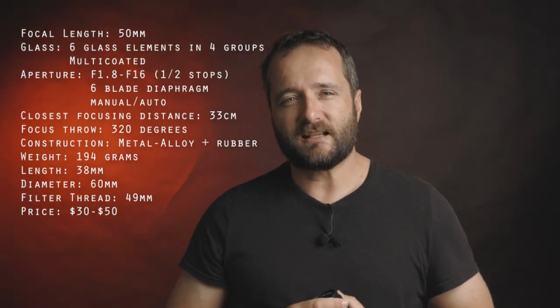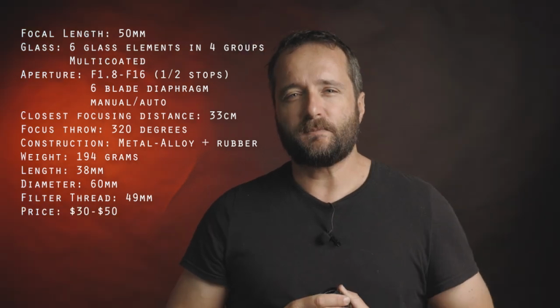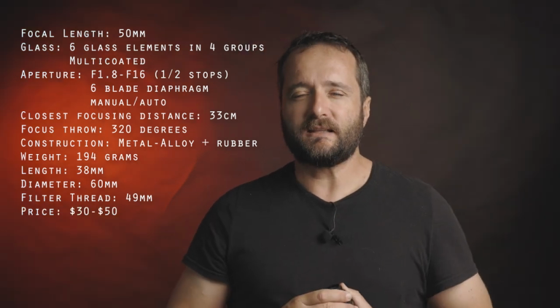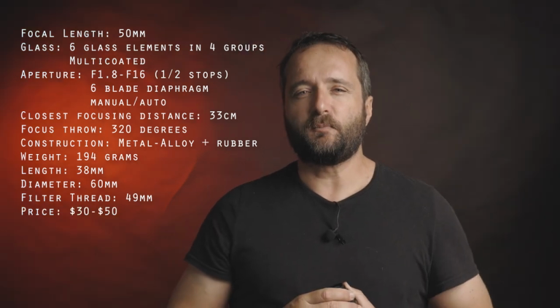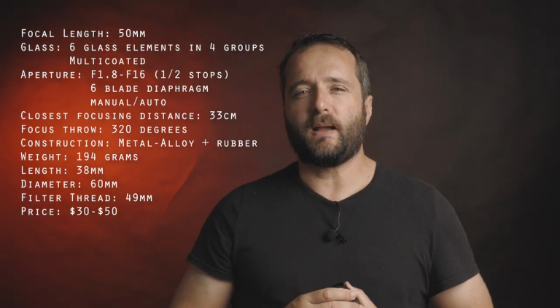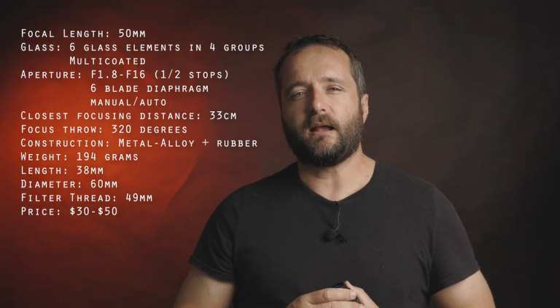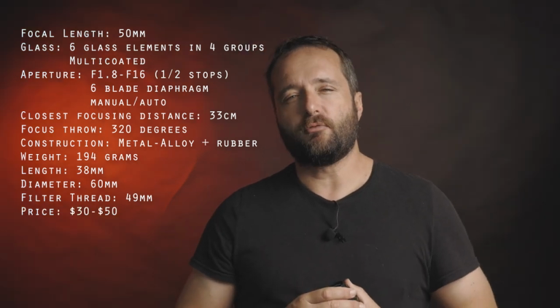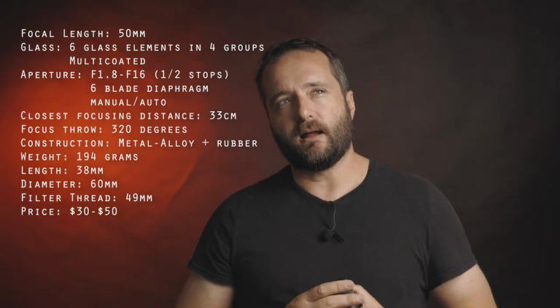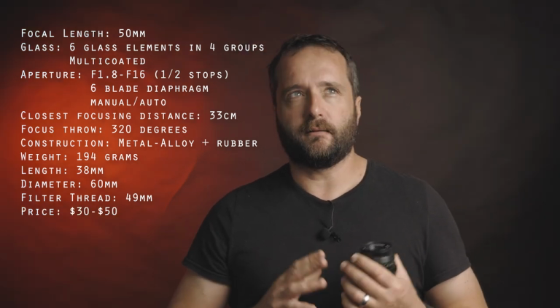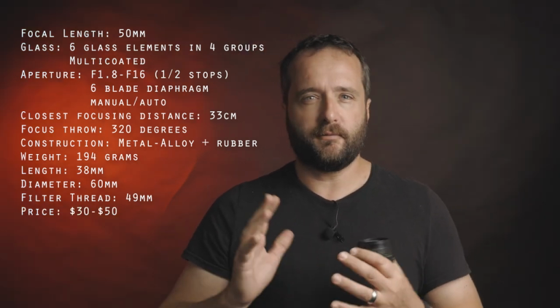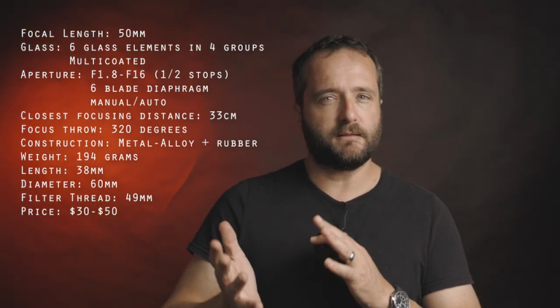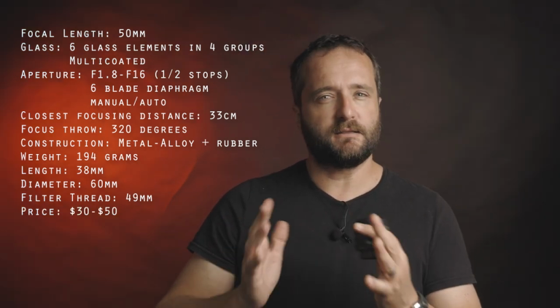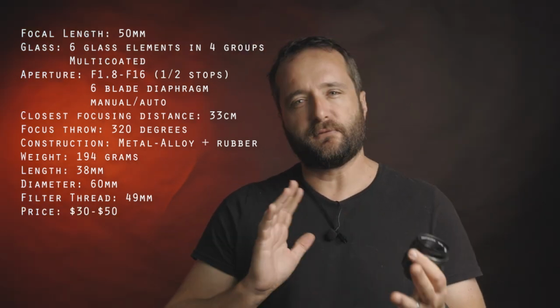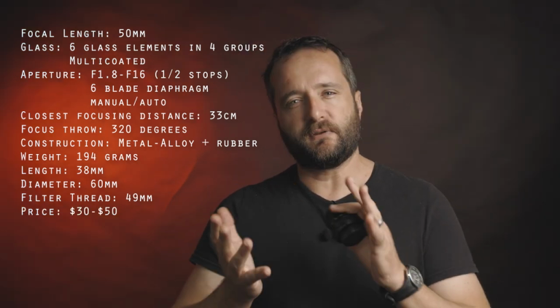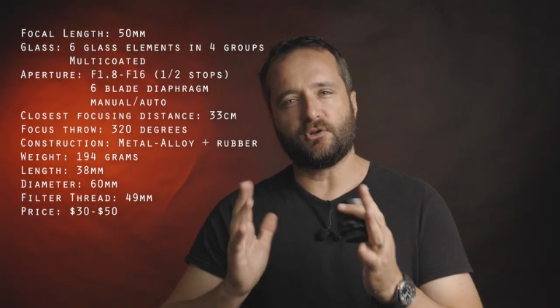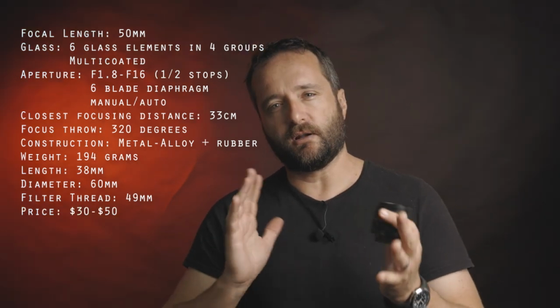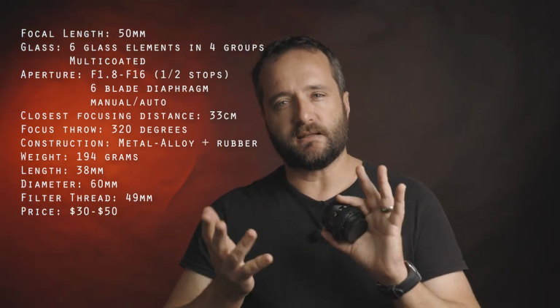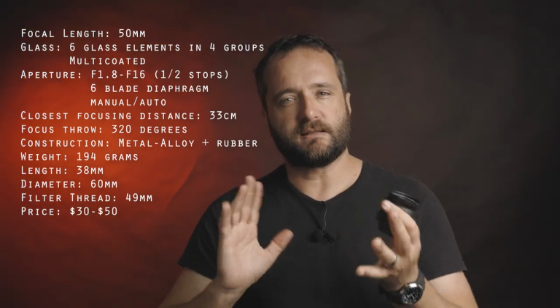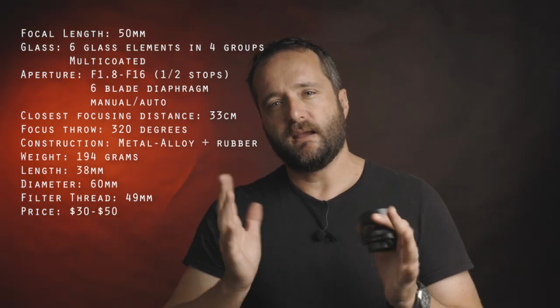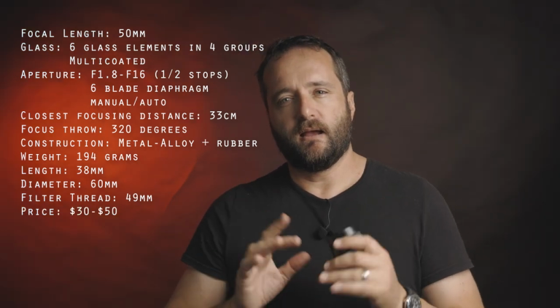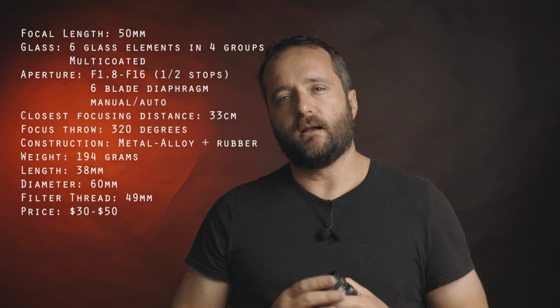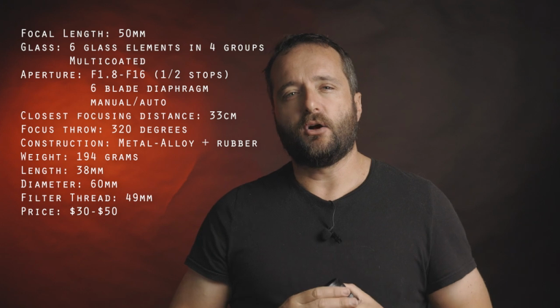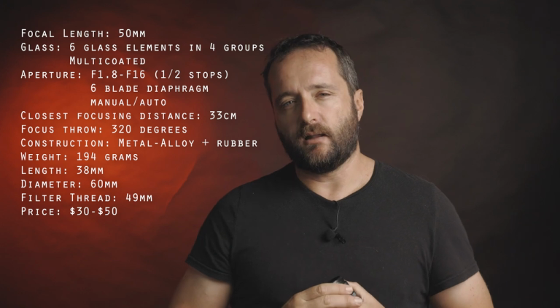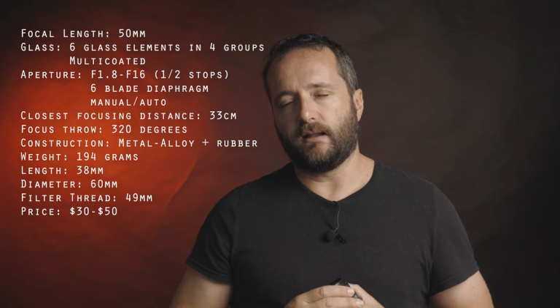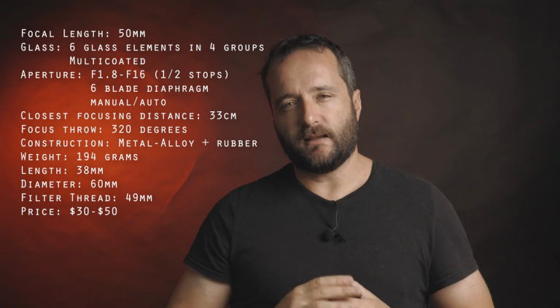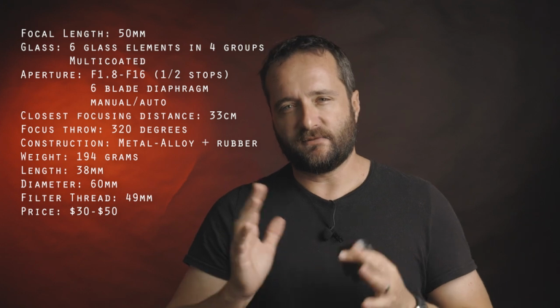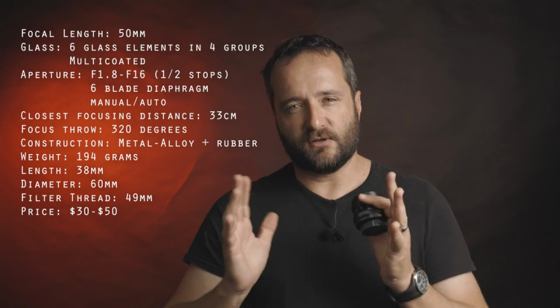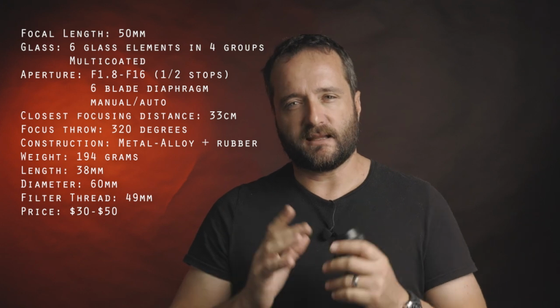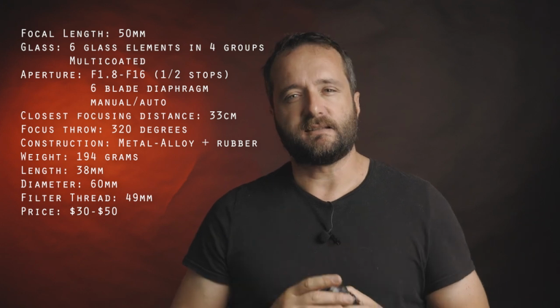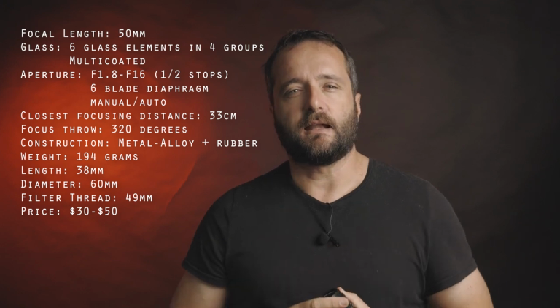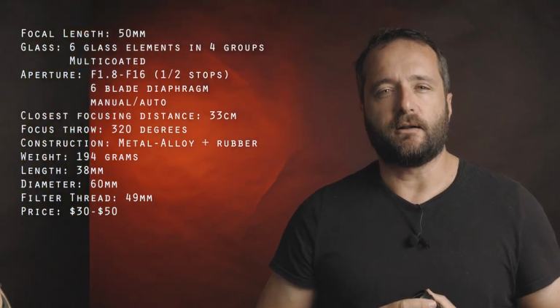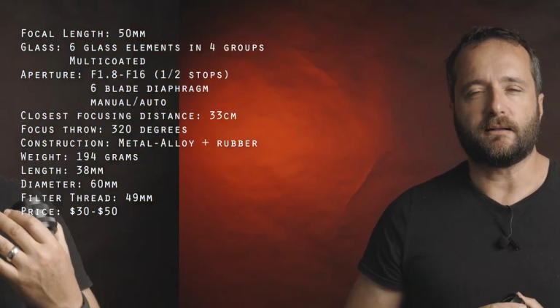Expect to pay around $30 to $50 online, as far as I can see currently.